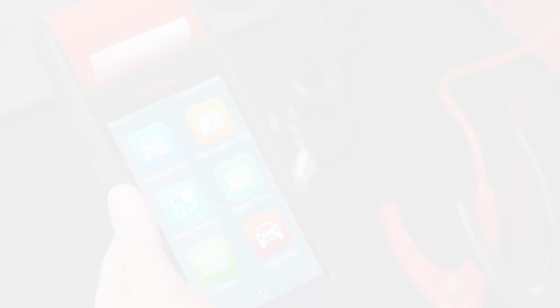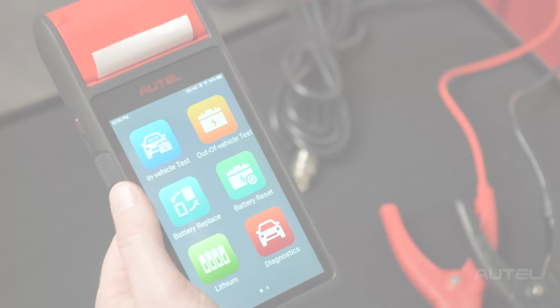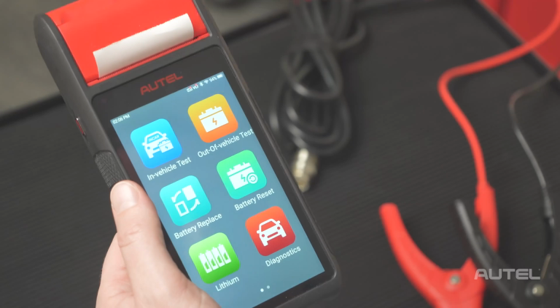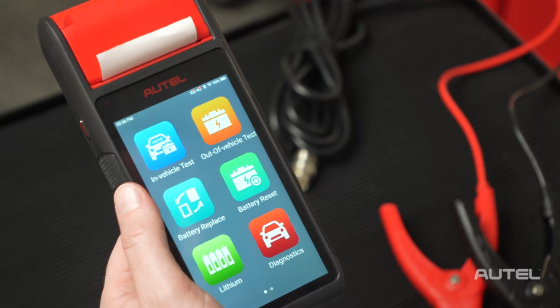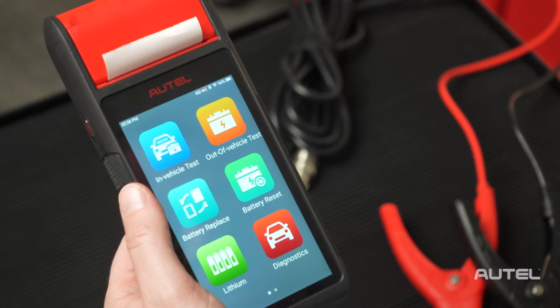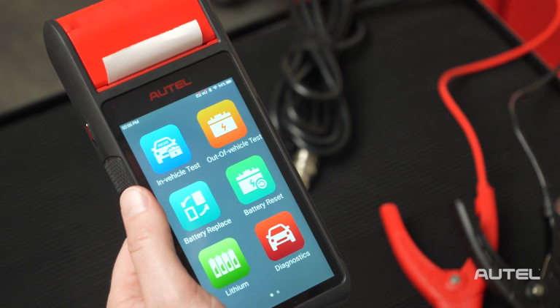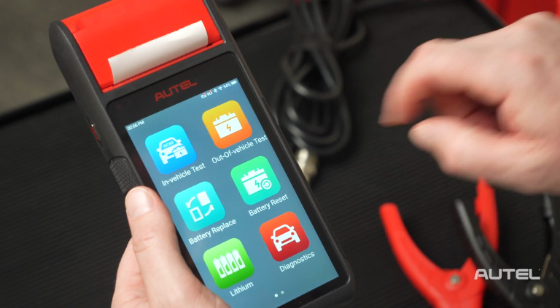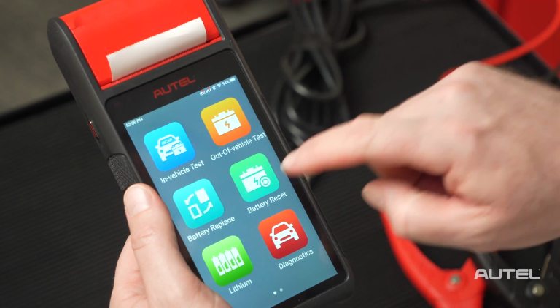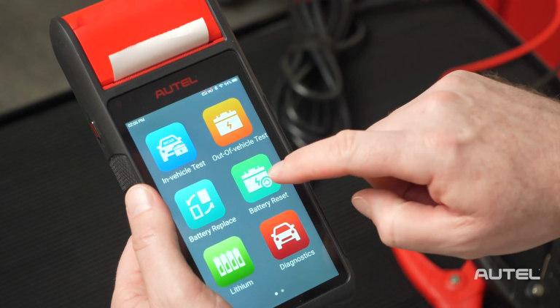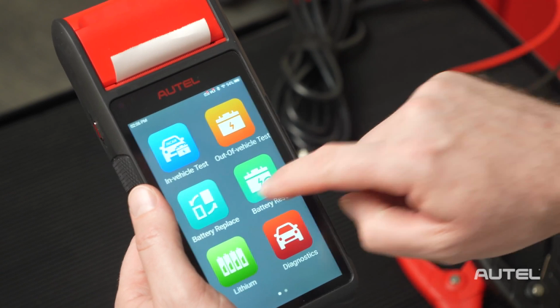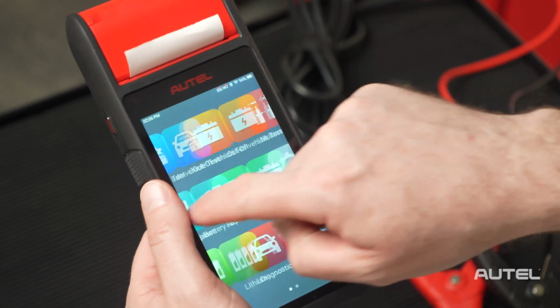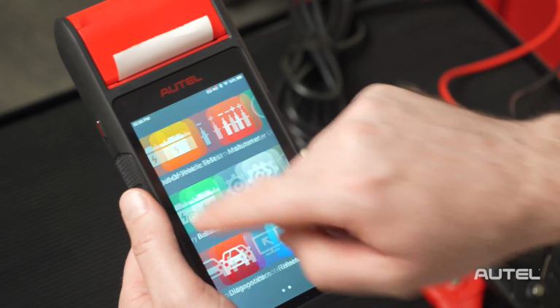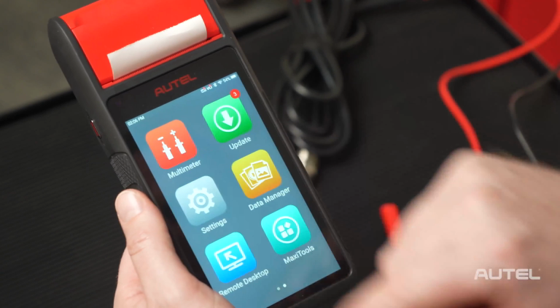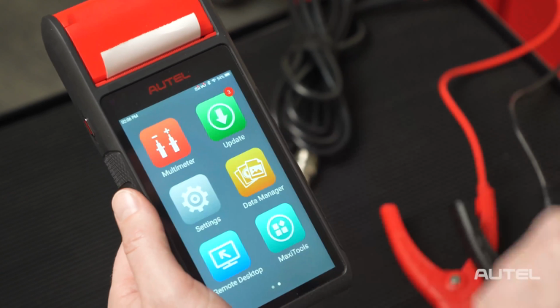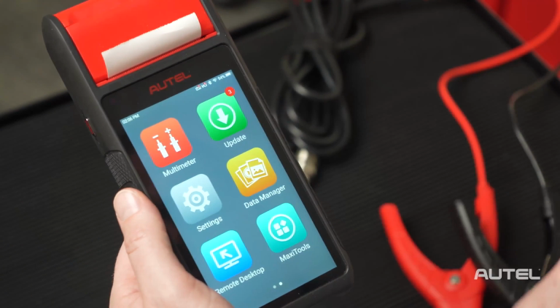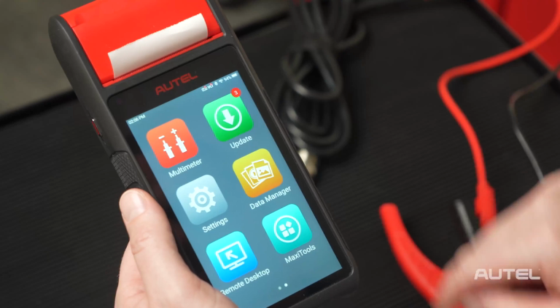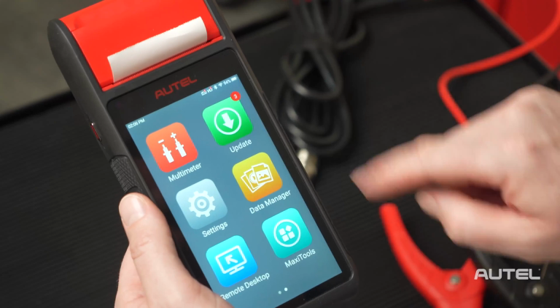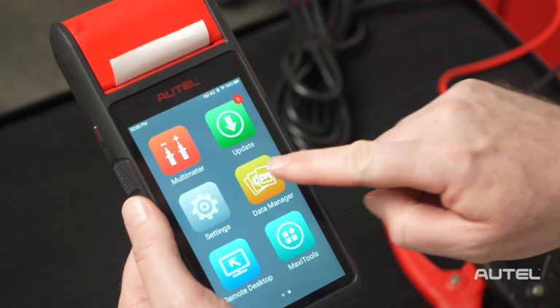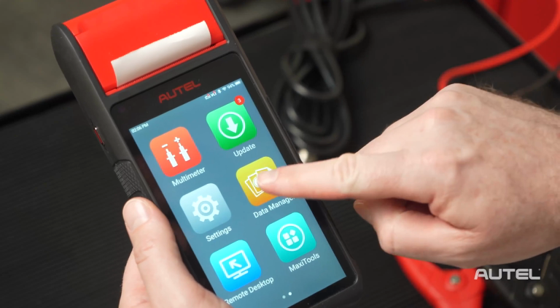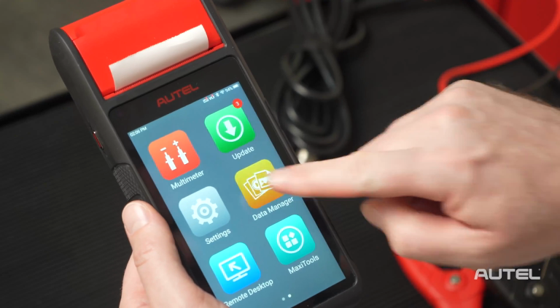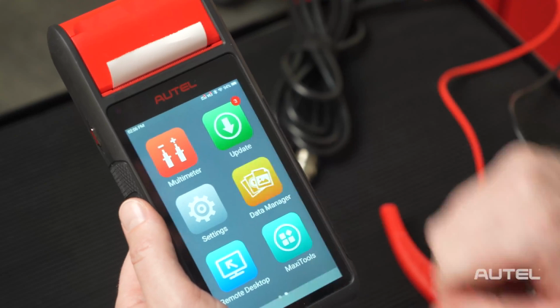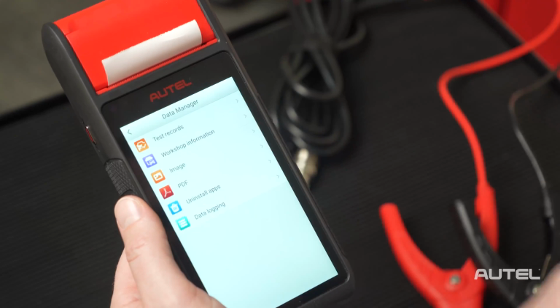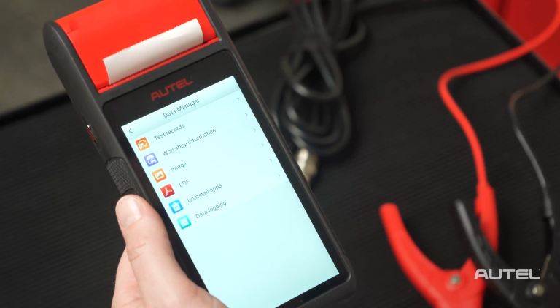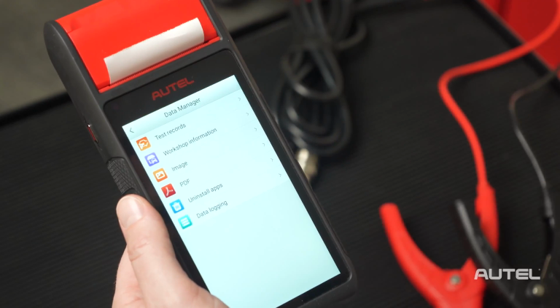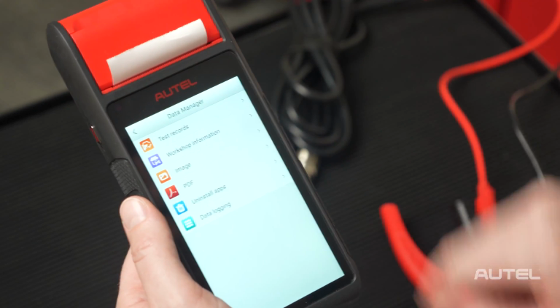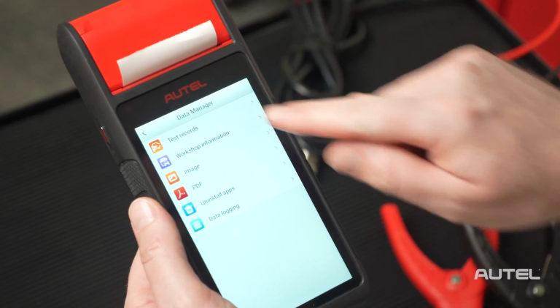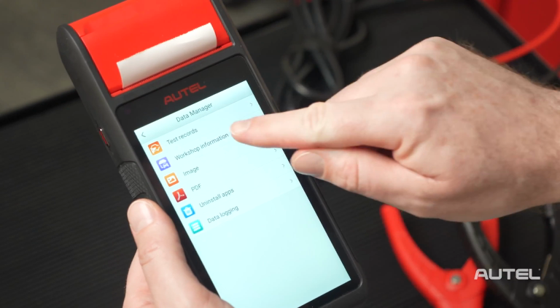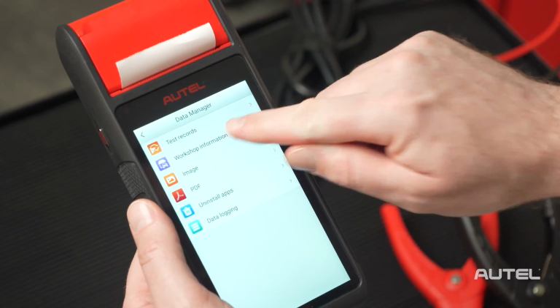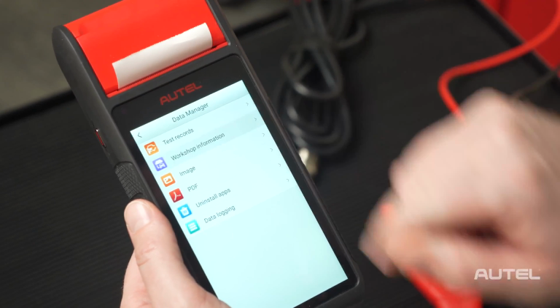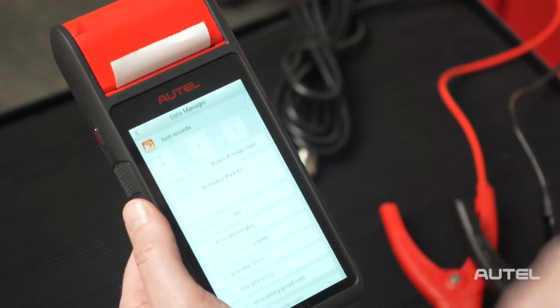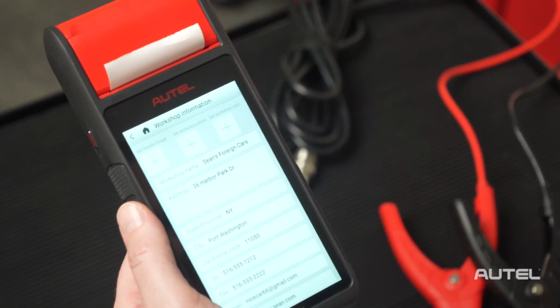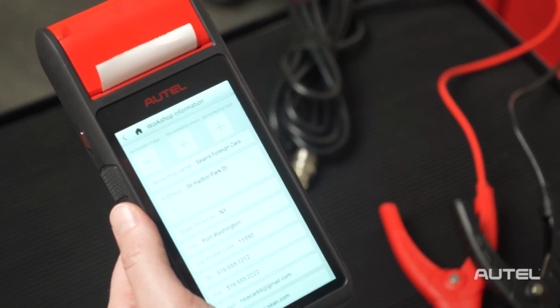On your BT608, swipe left, then choose Data Manager. Next, select Workshop Information.